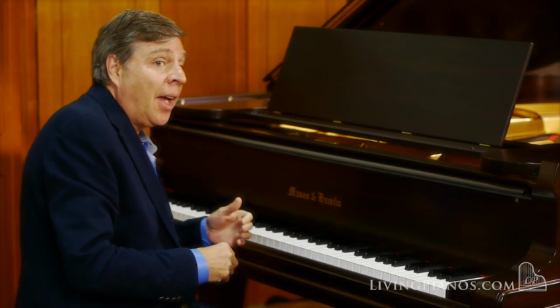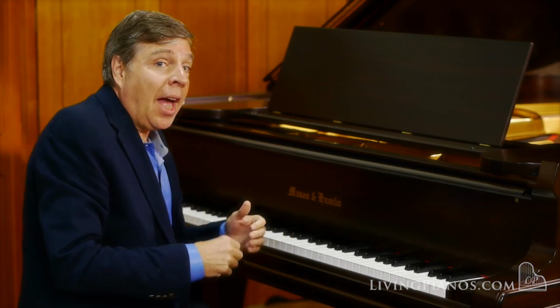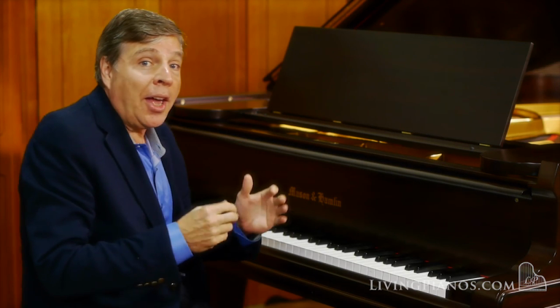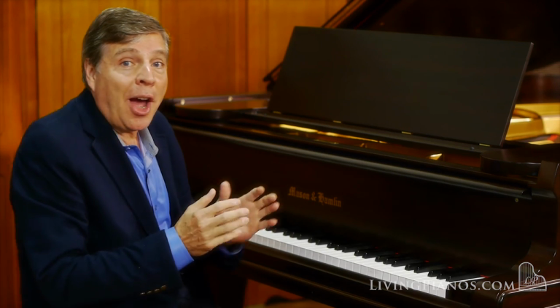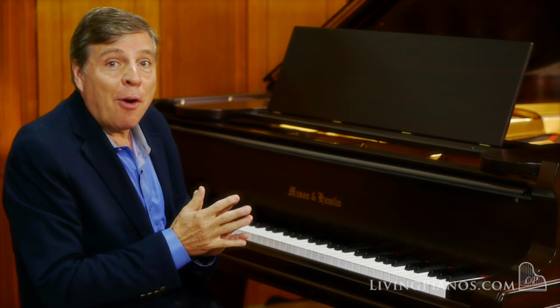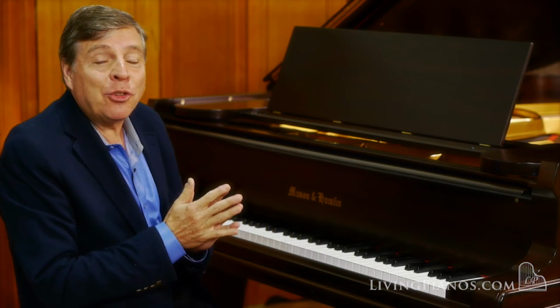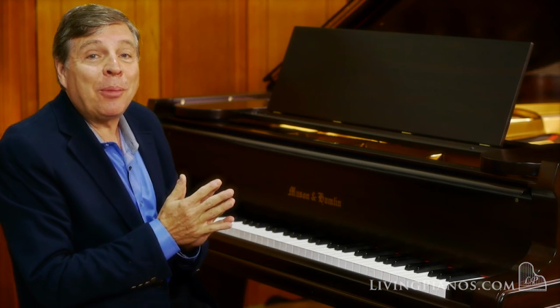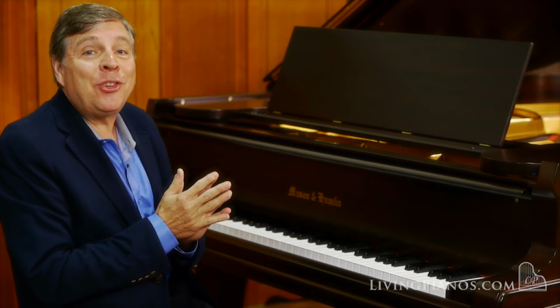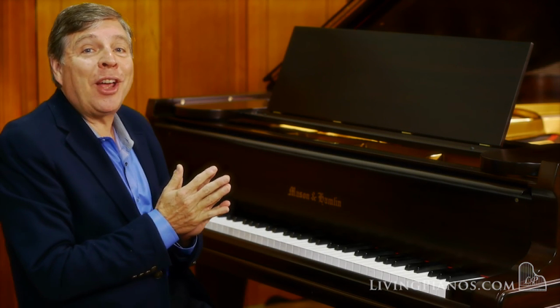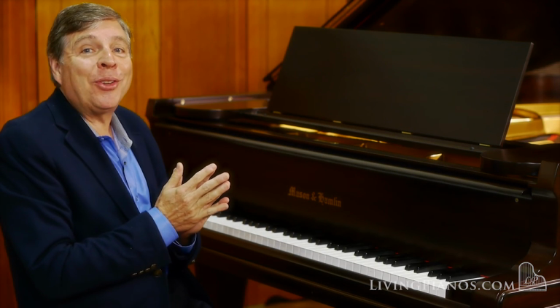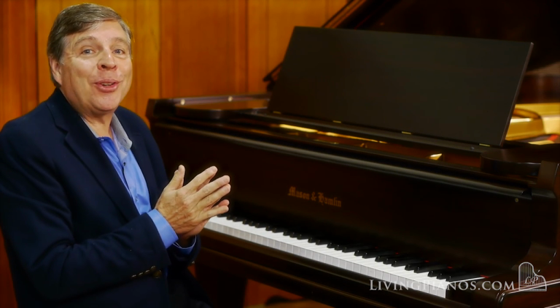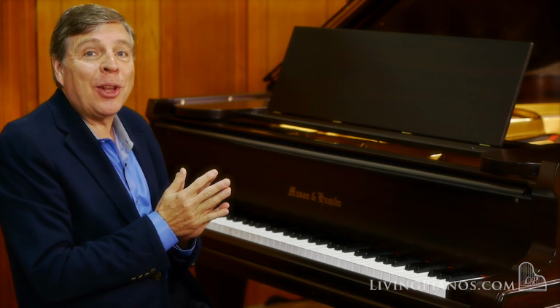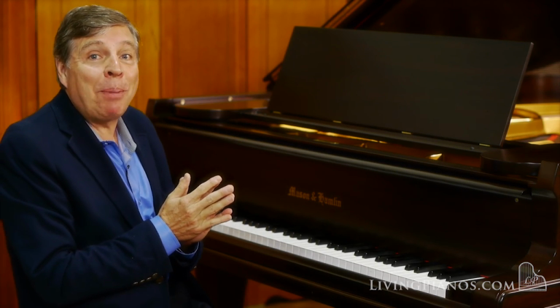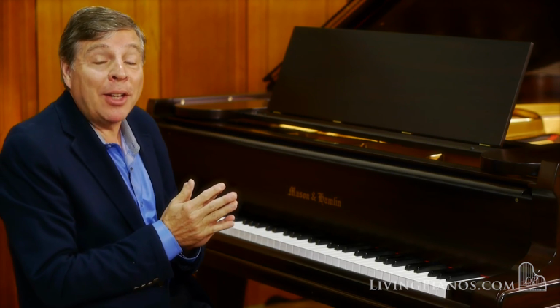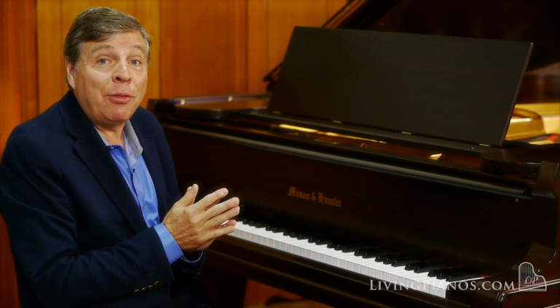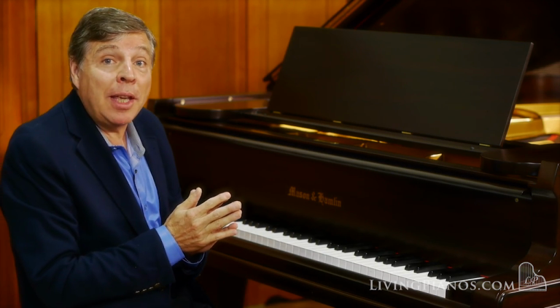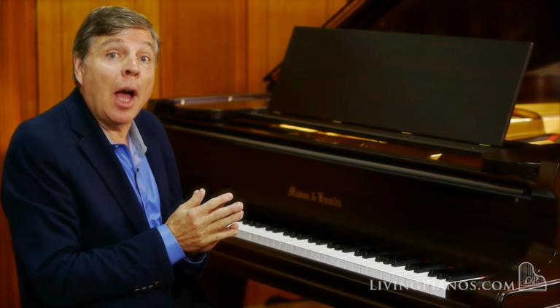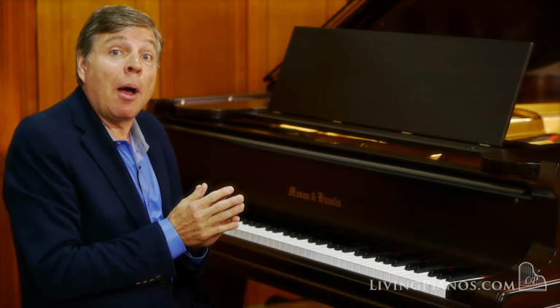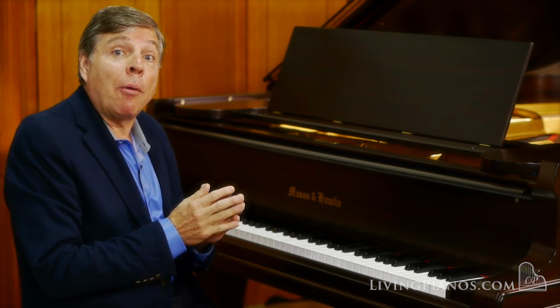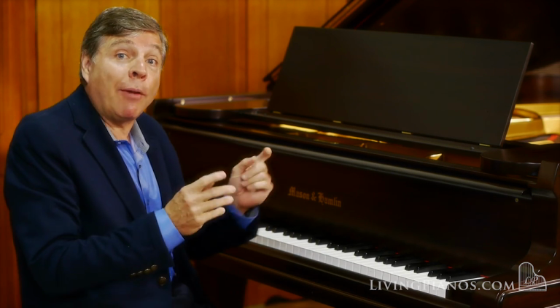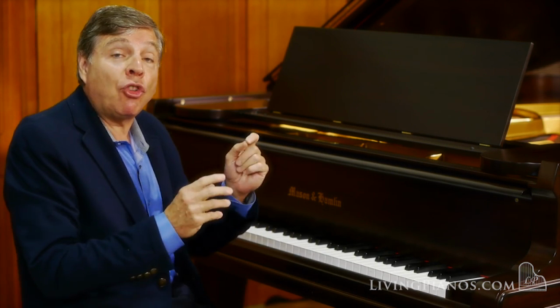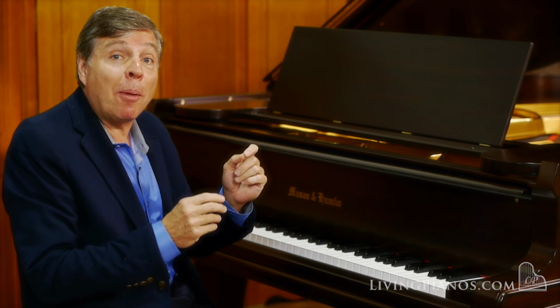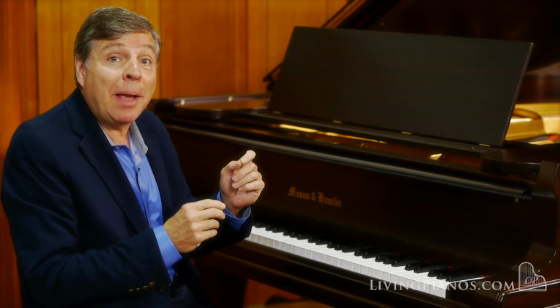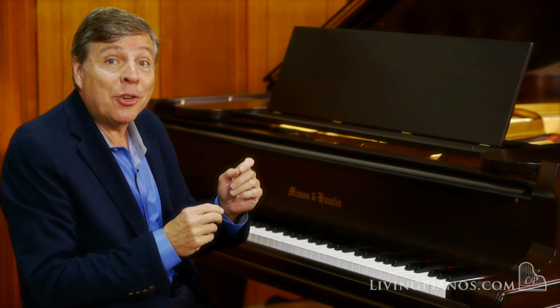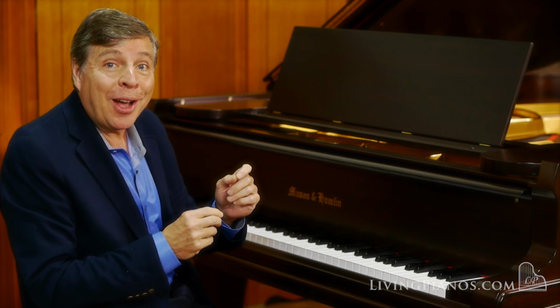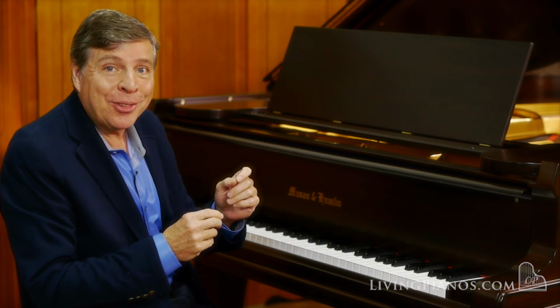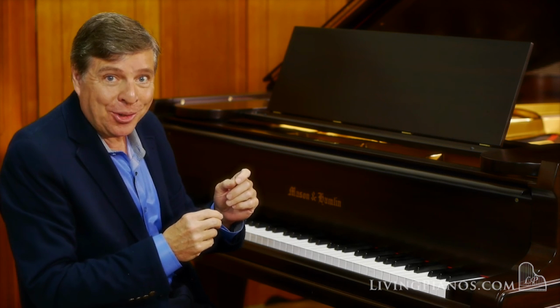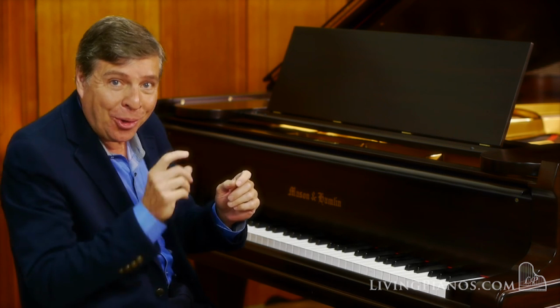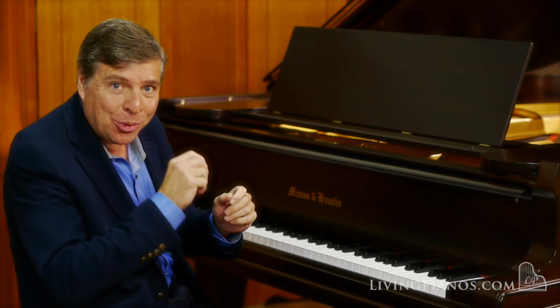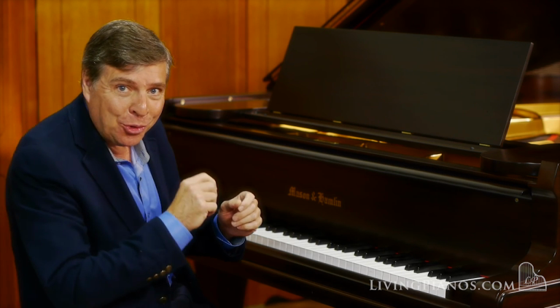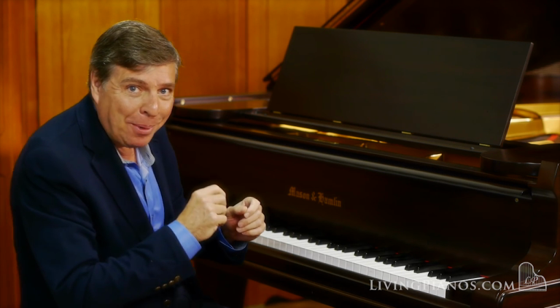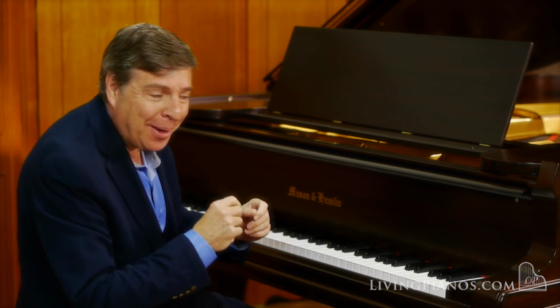And now for something gentle — a little bit of the F-sharp major Nocturne, also of Chopin.